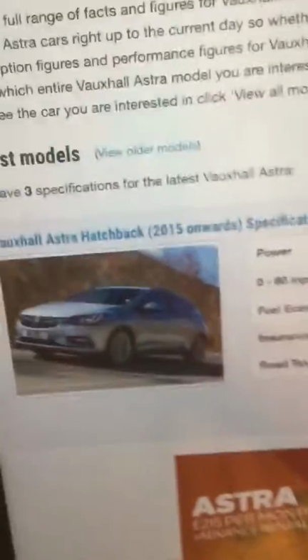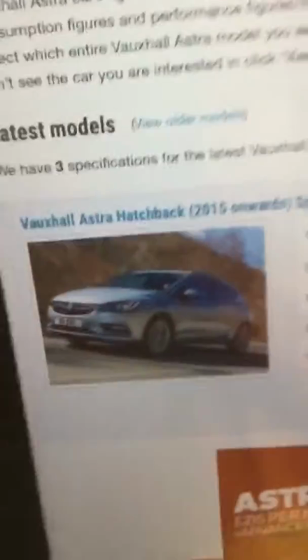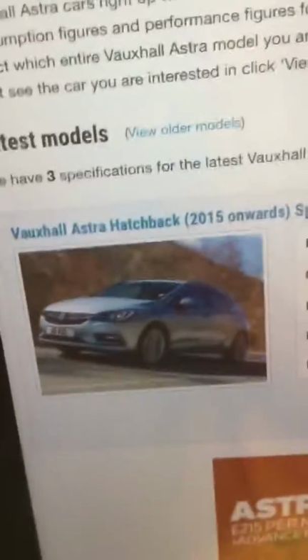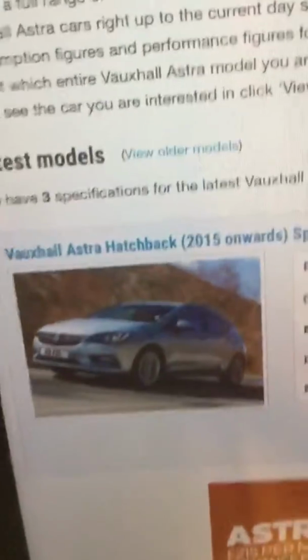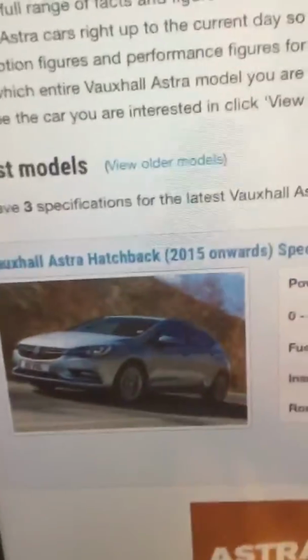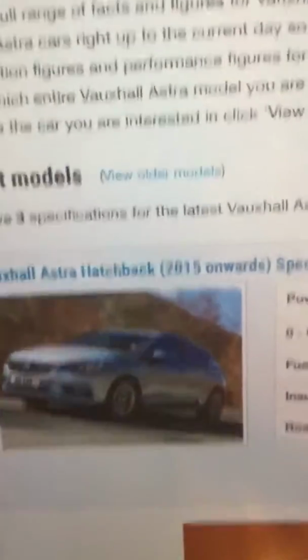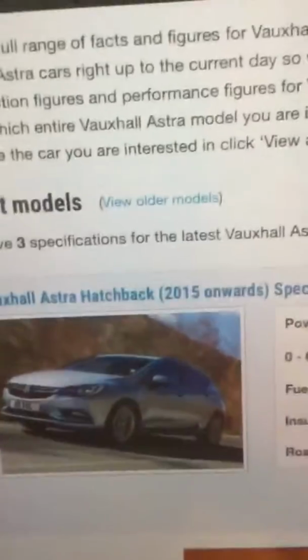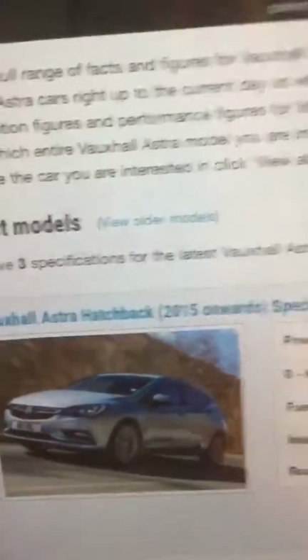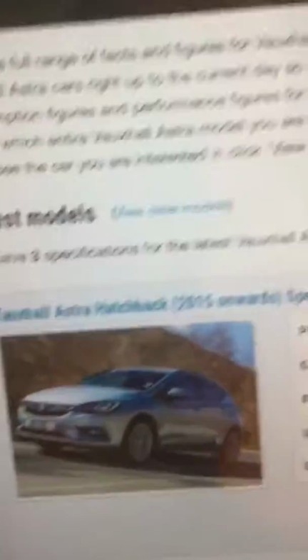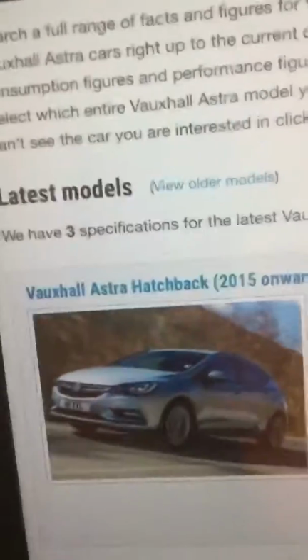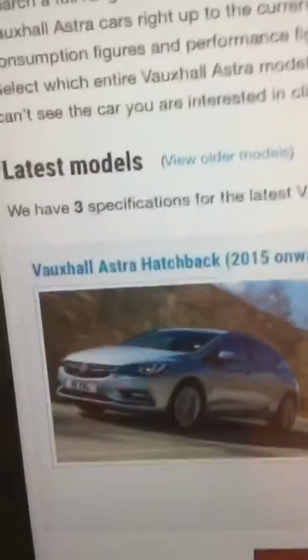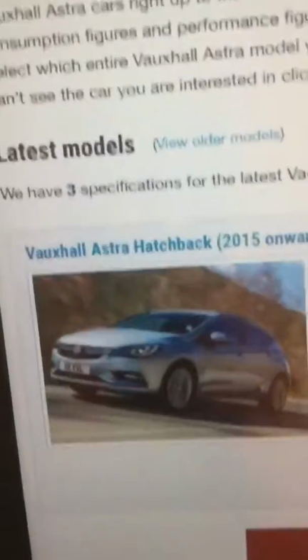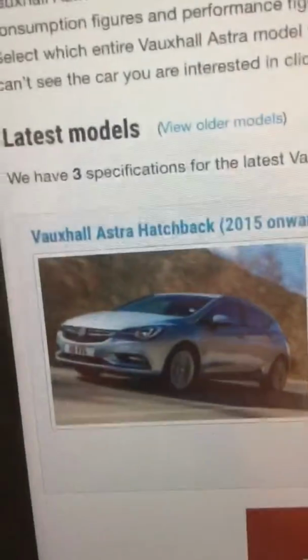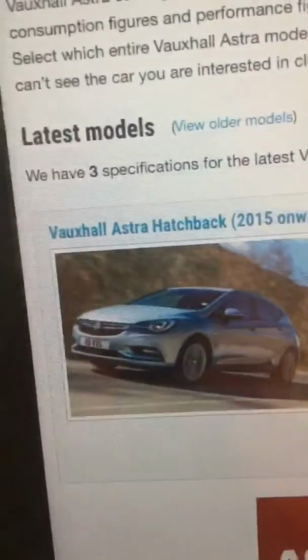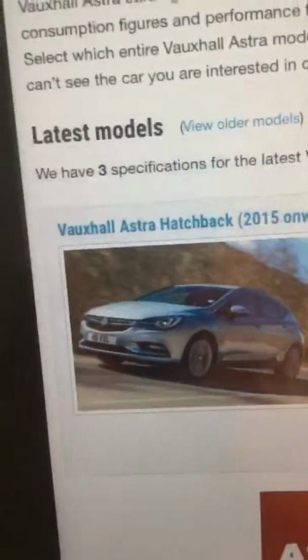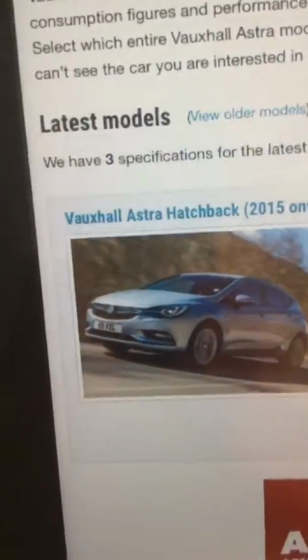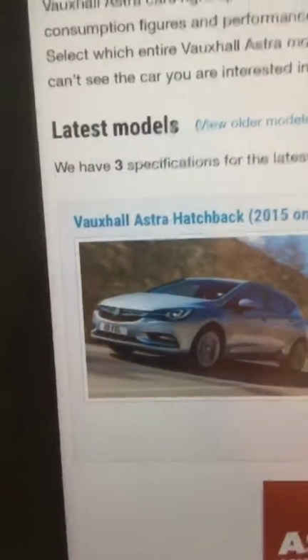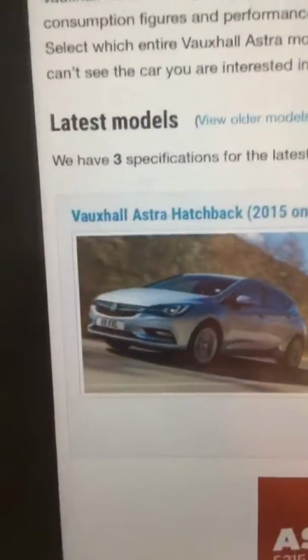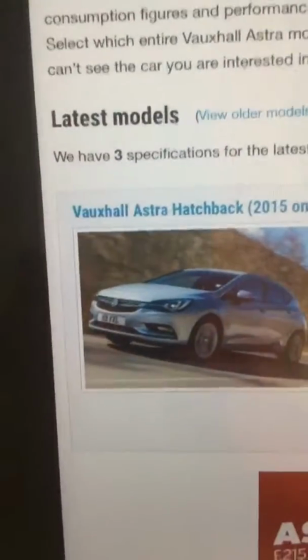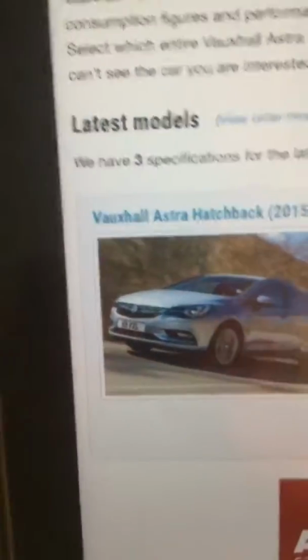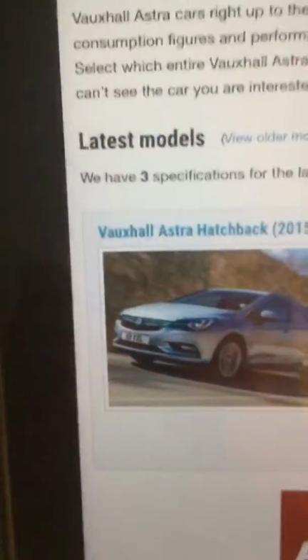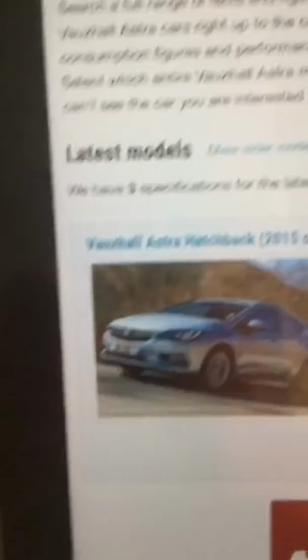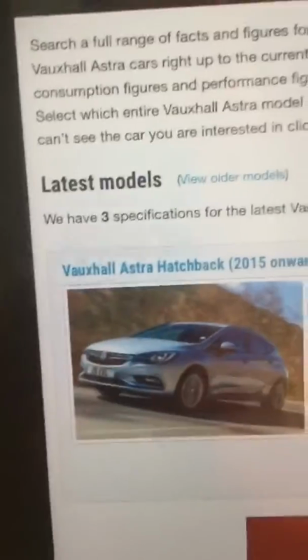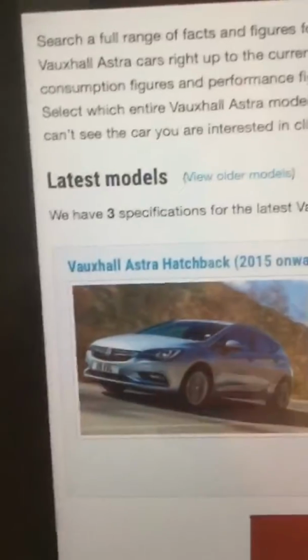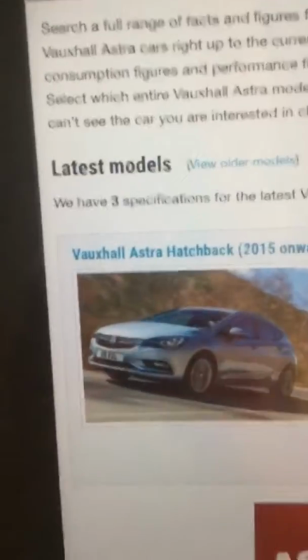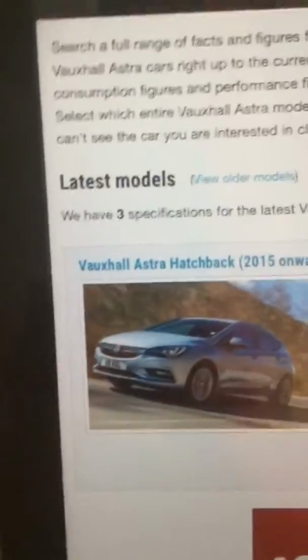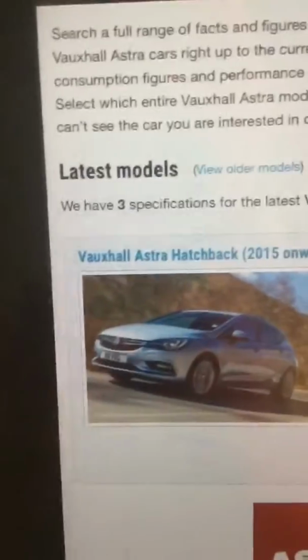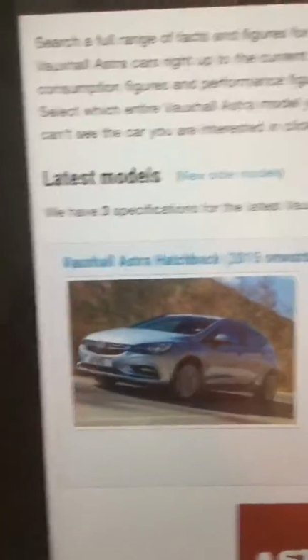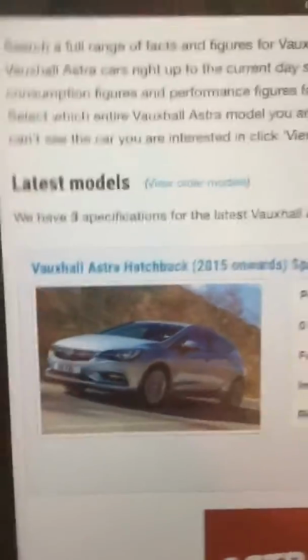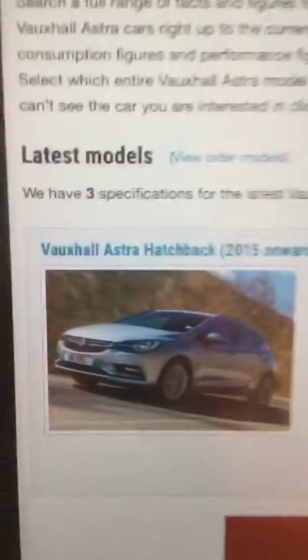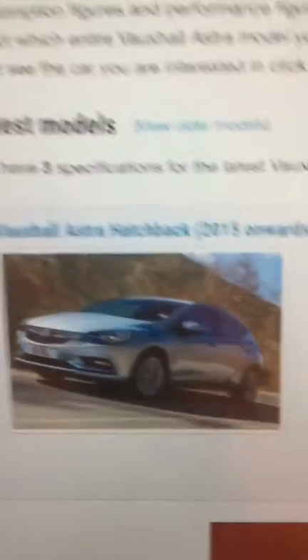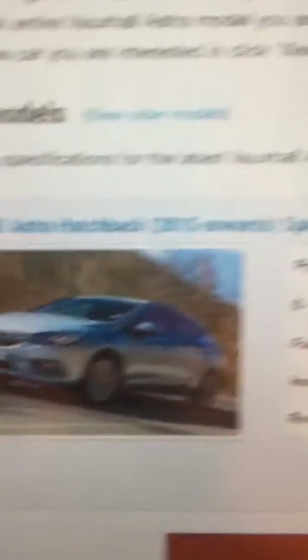Hey guys, this is the Vauxhall Astra Hatchback review.